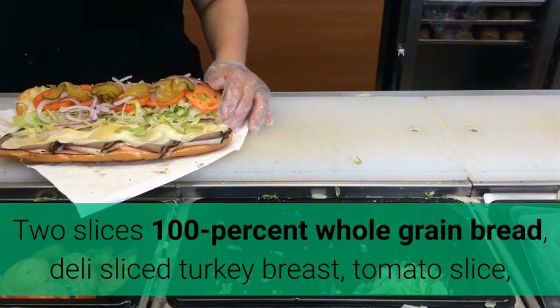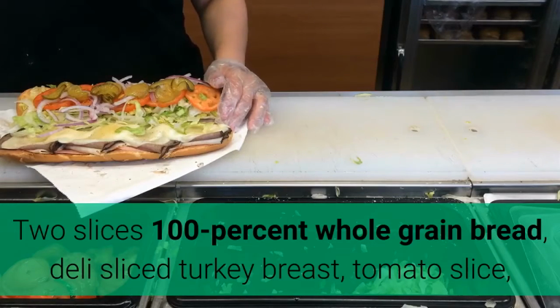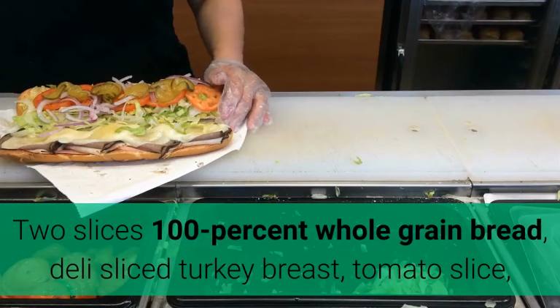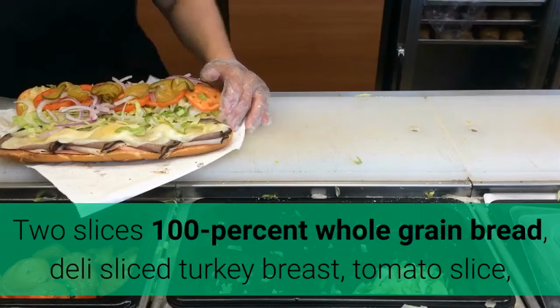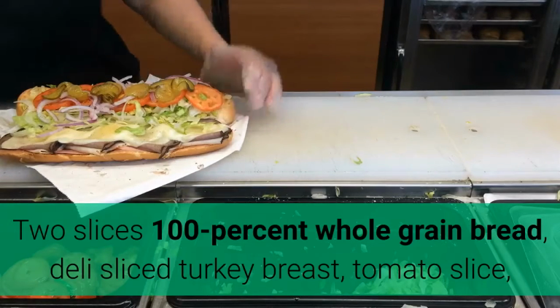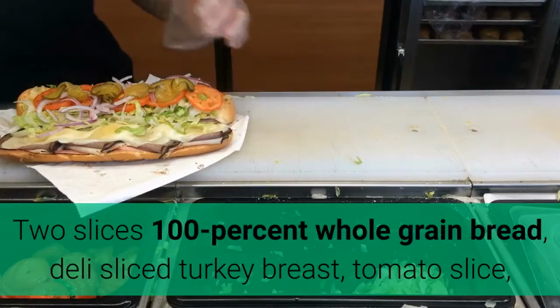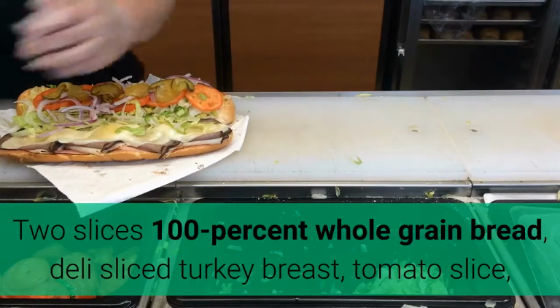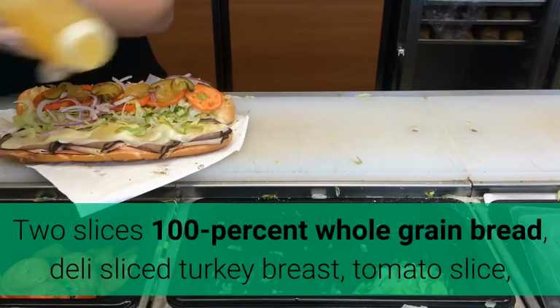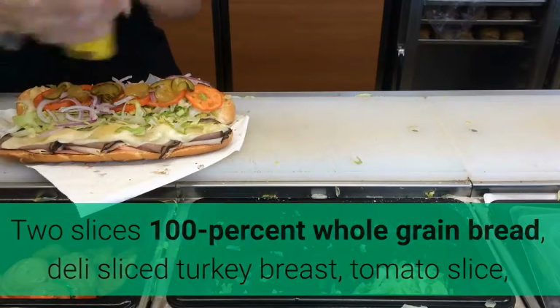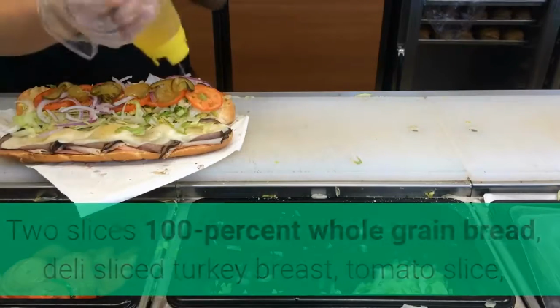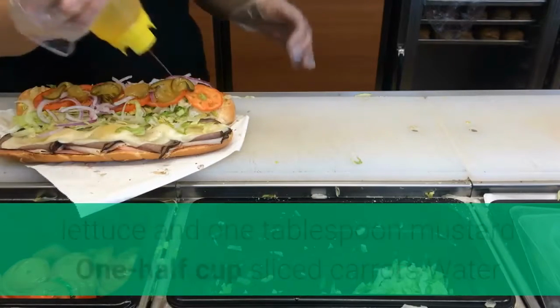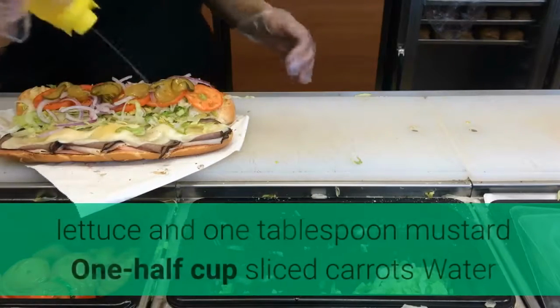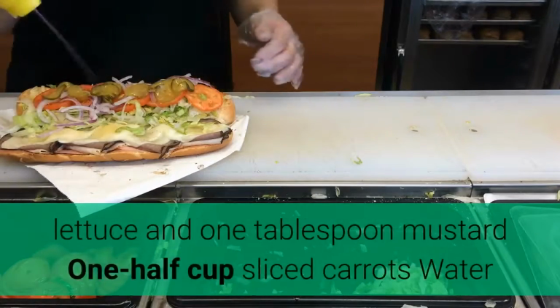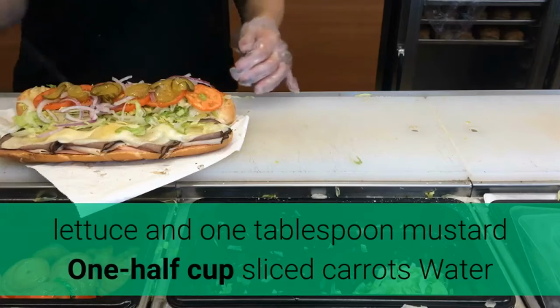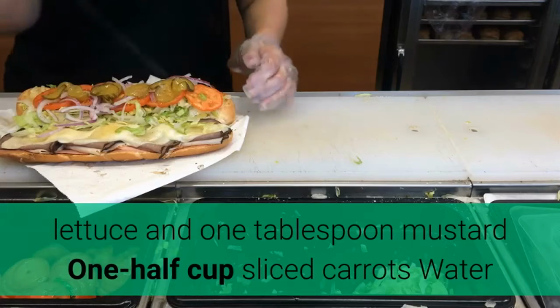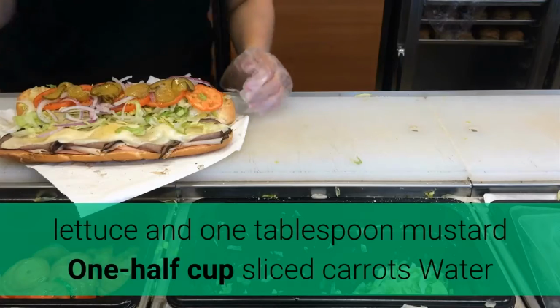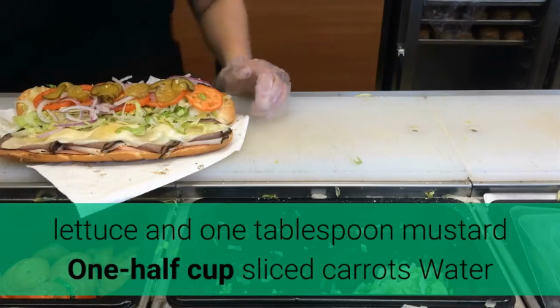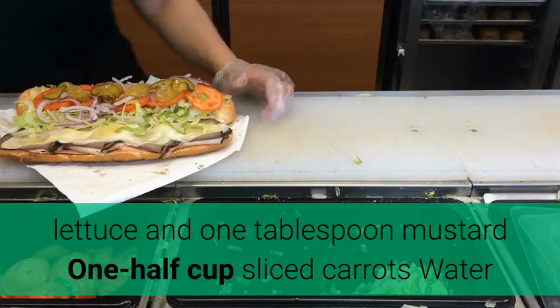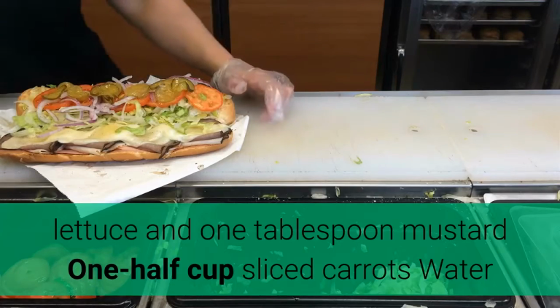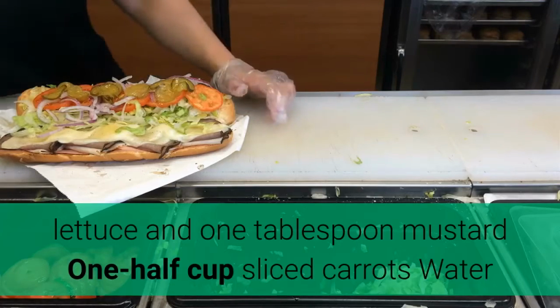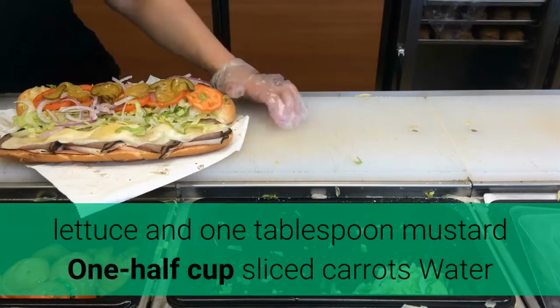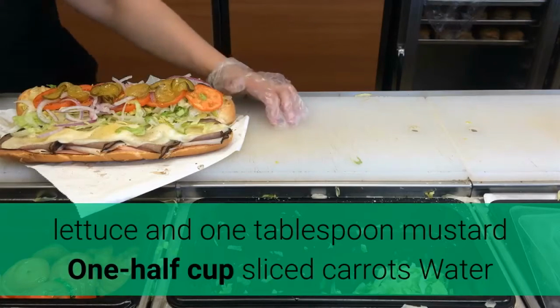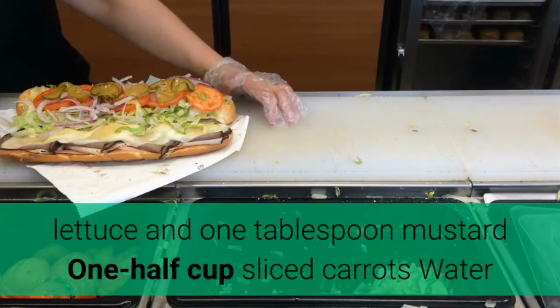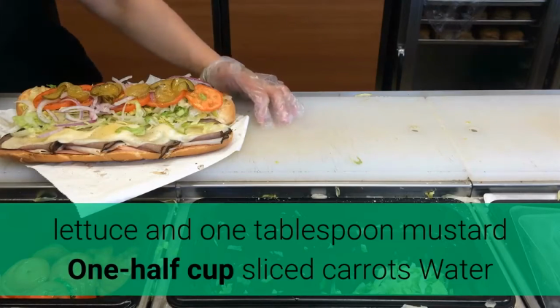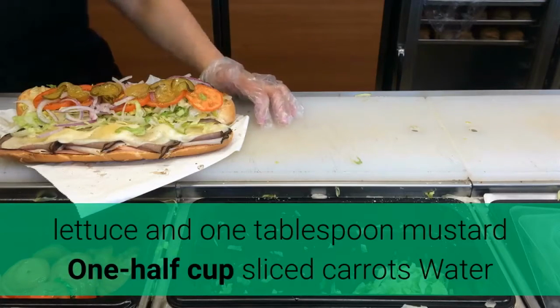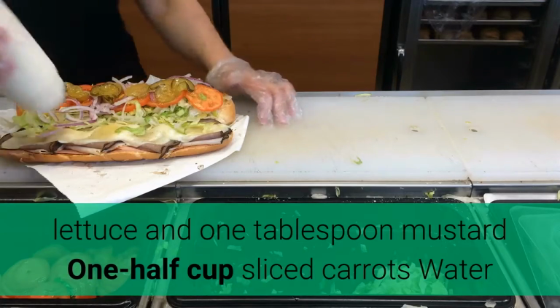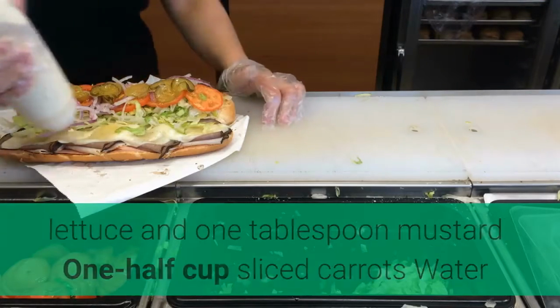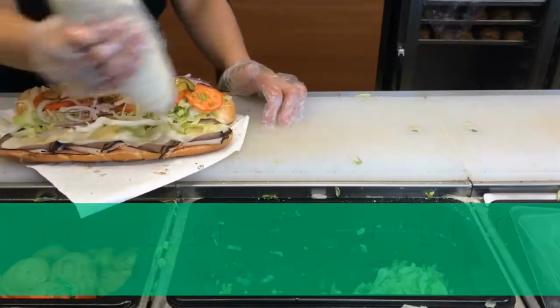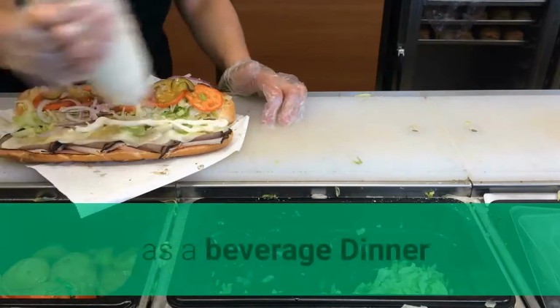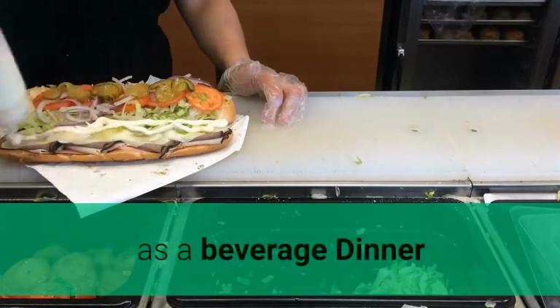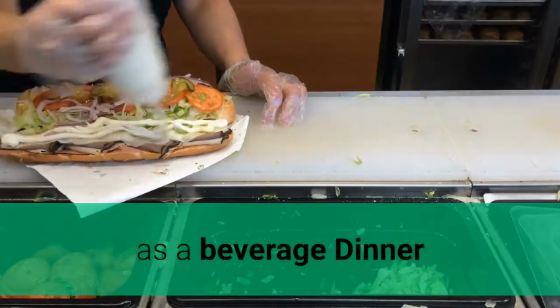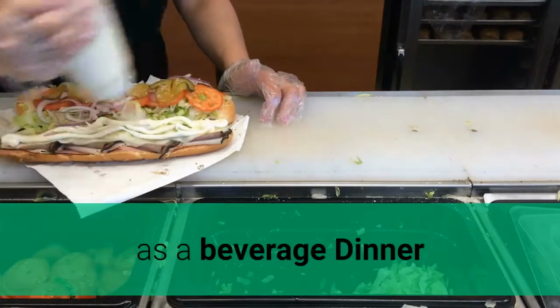Lunch: two slices 100% whole grain bread, deli sliced turkey breast, tomato slice, lettuce and one tablespoon mustard, one half cup sliced carrots, water as a beverage.